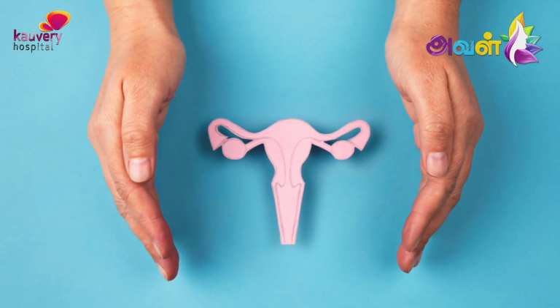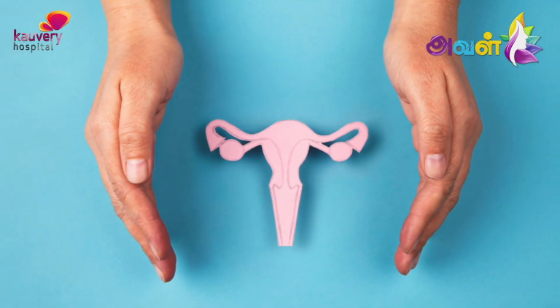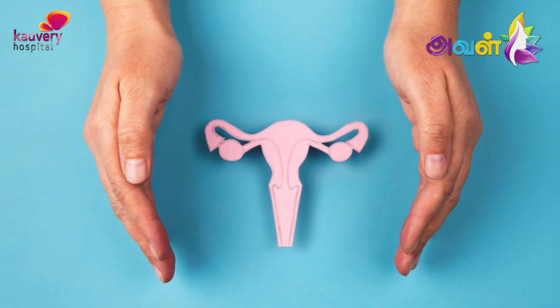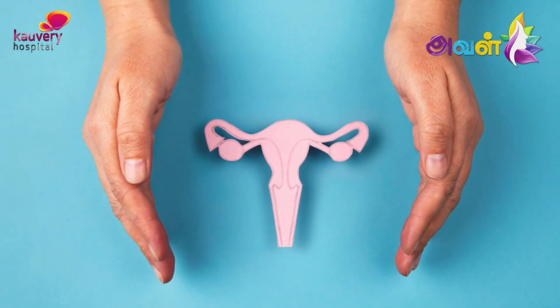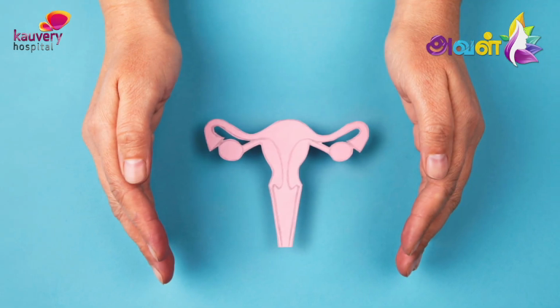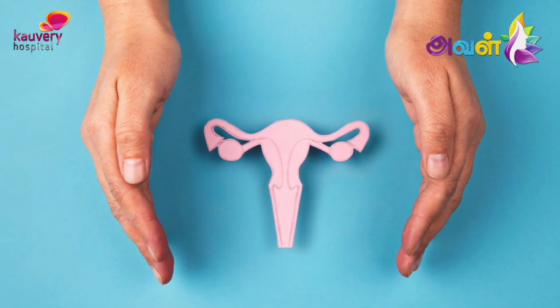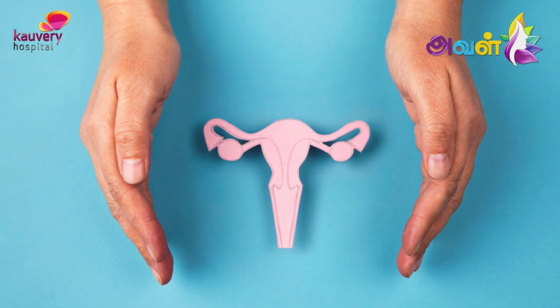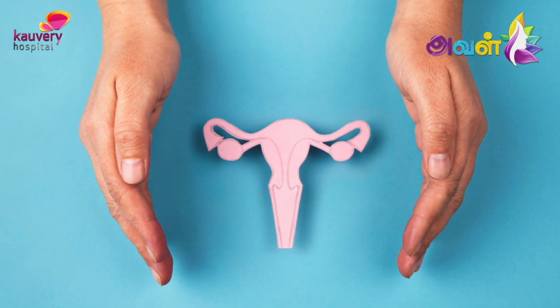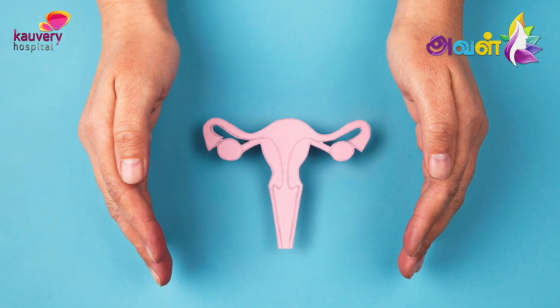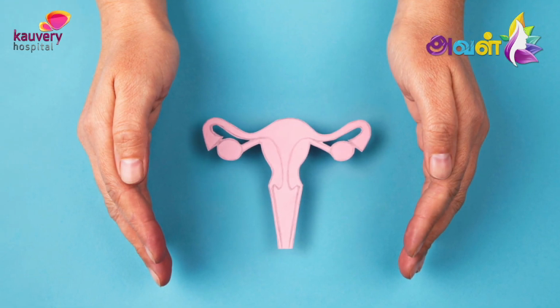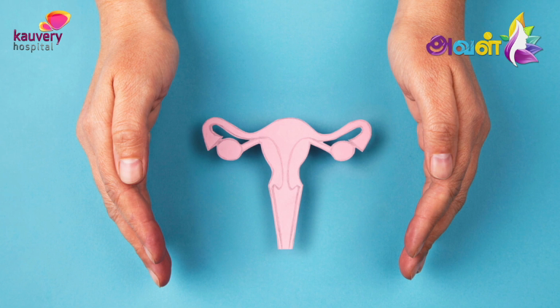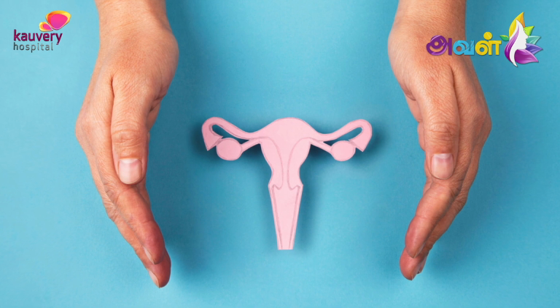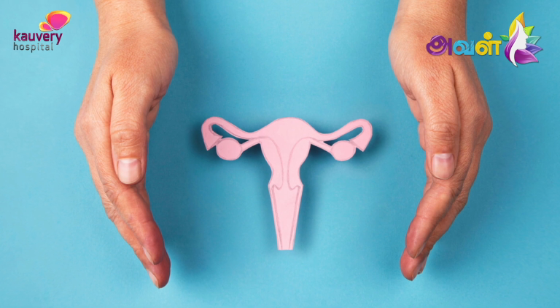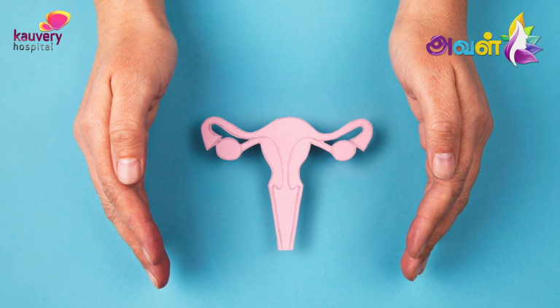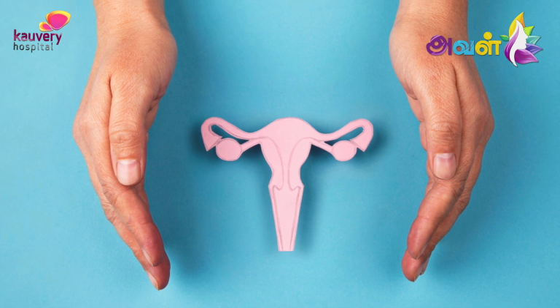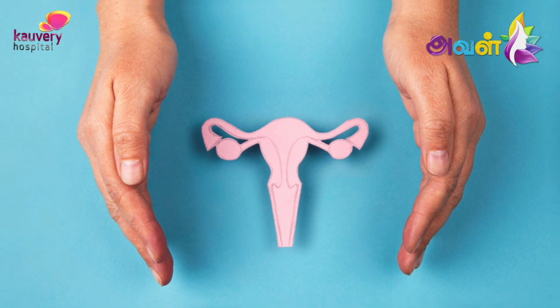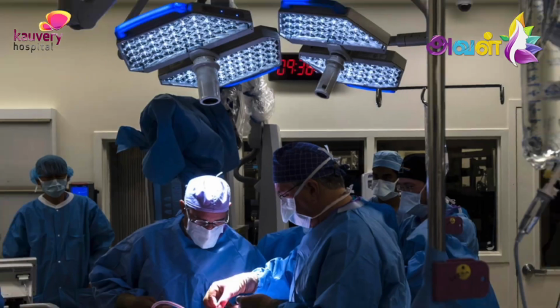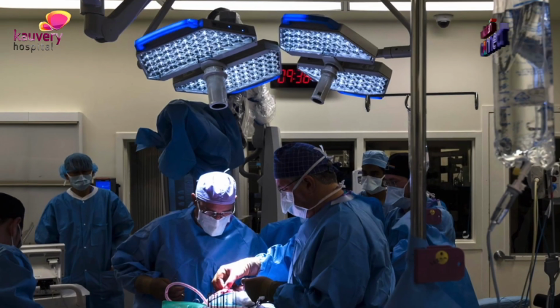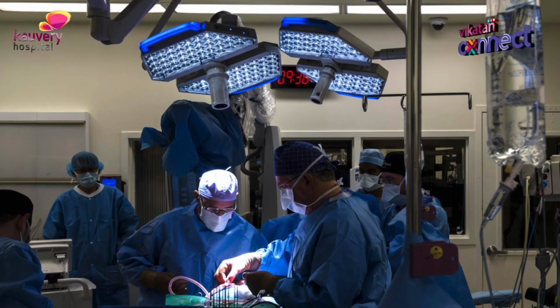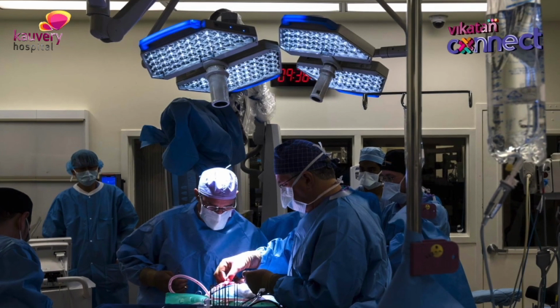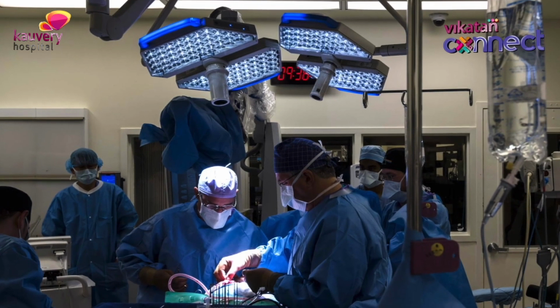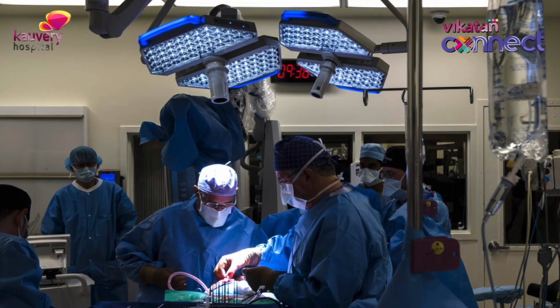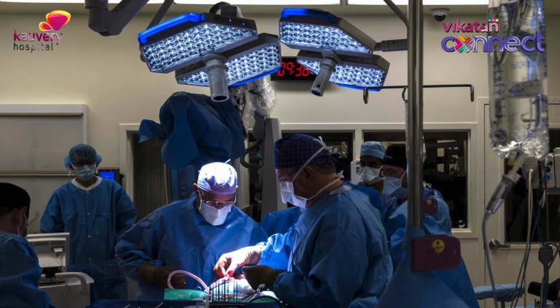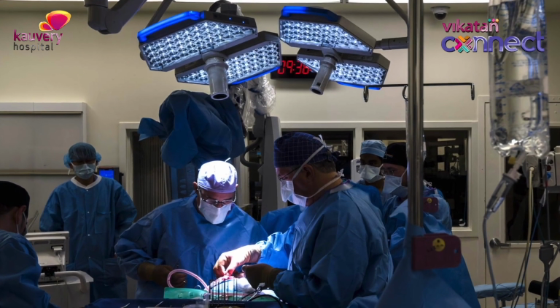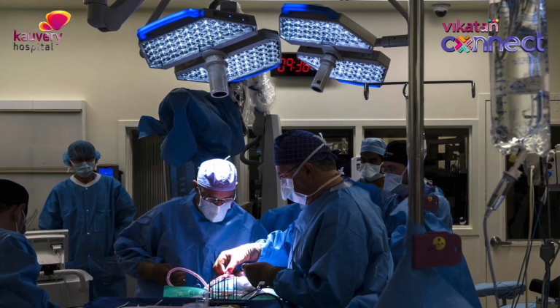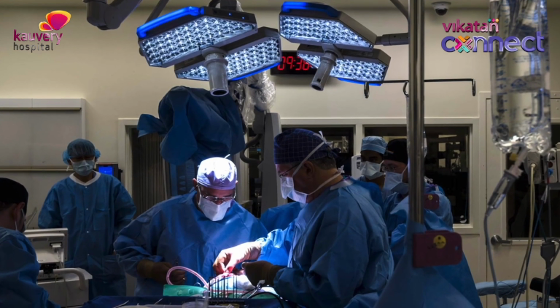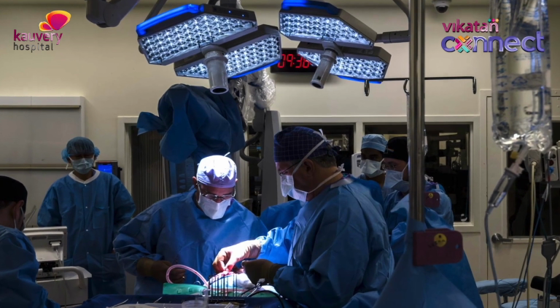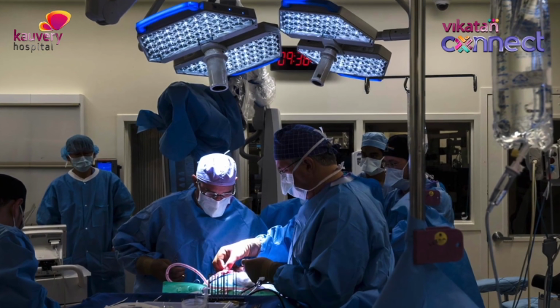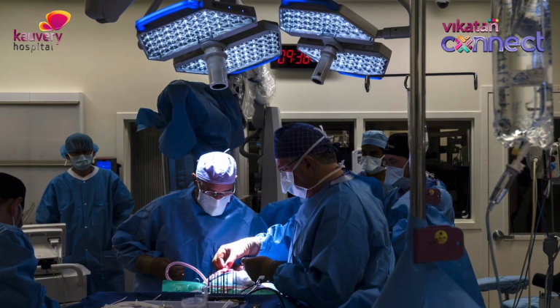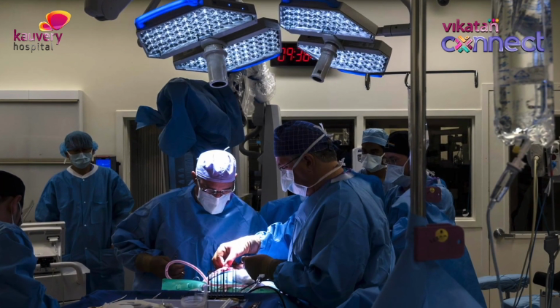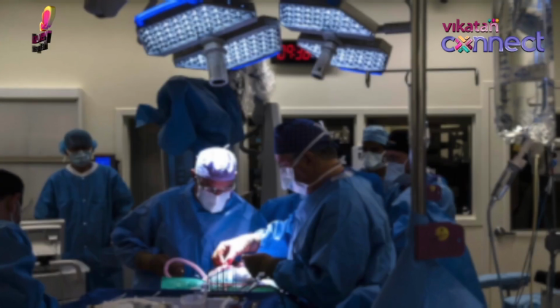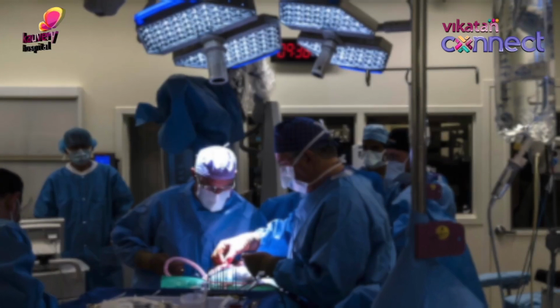For example, the uterus. If there is cancer in the uterus, the treatment is surgery and removal of the uterus.